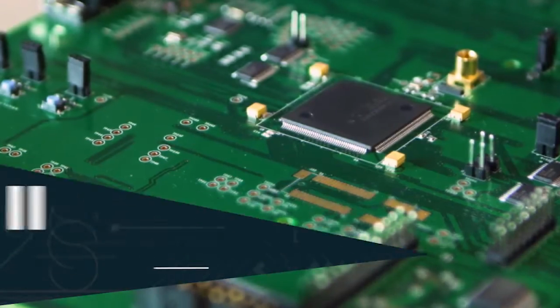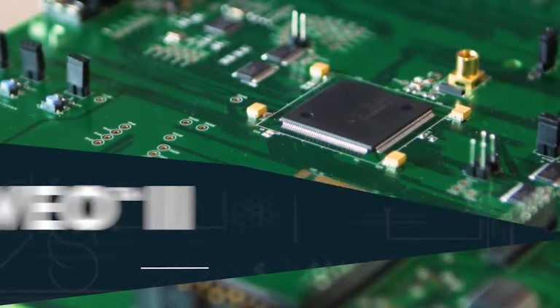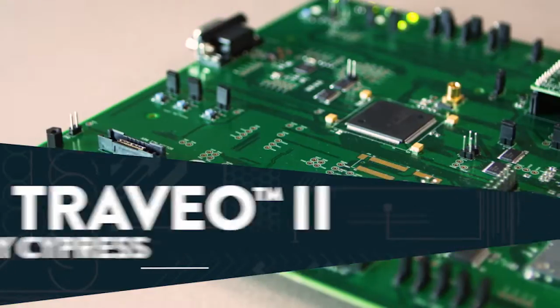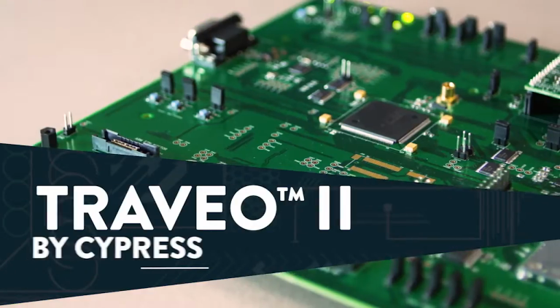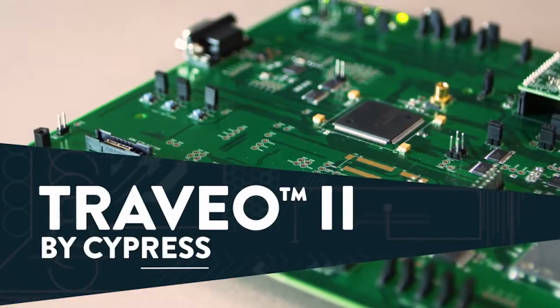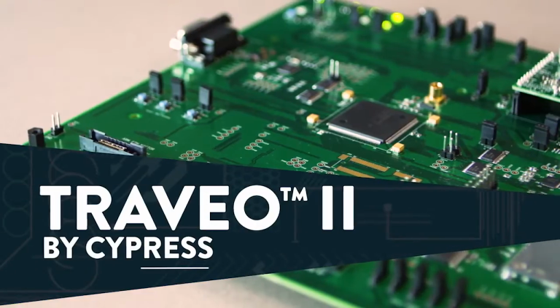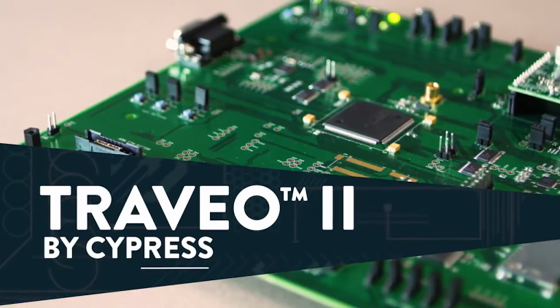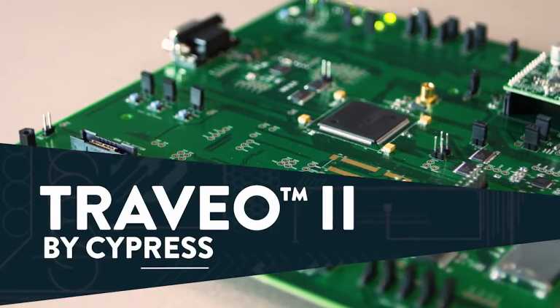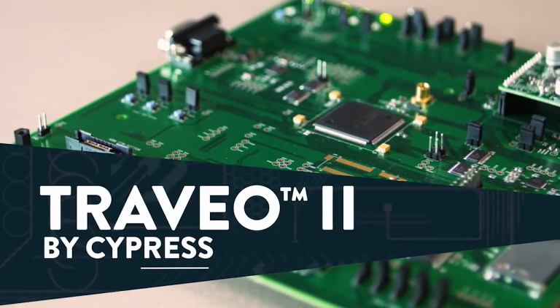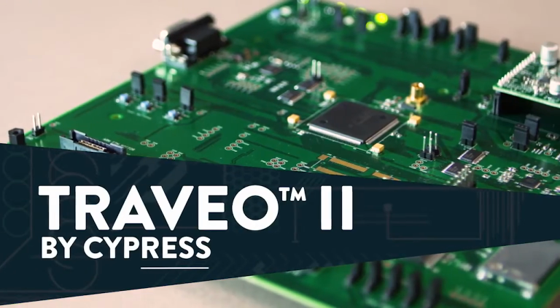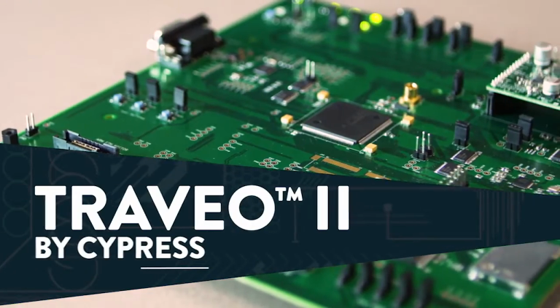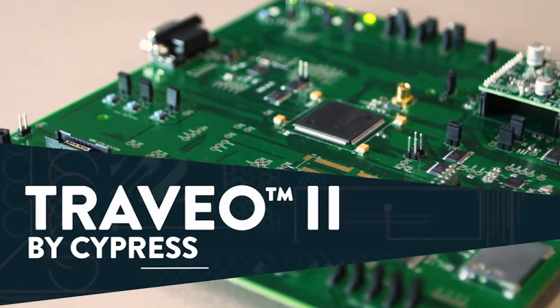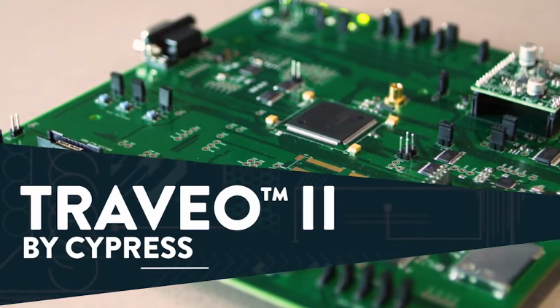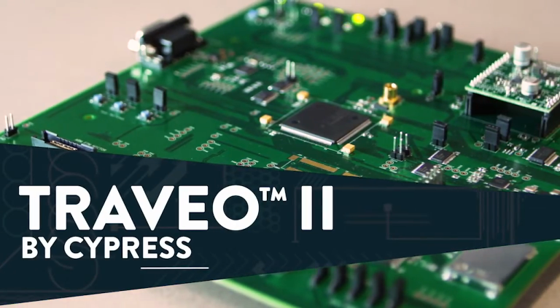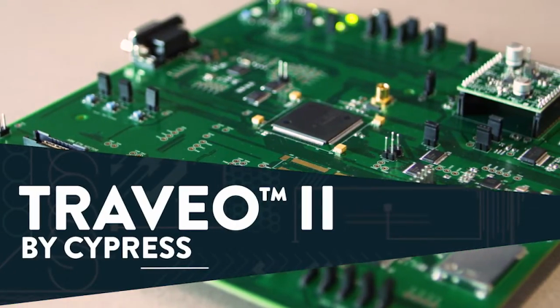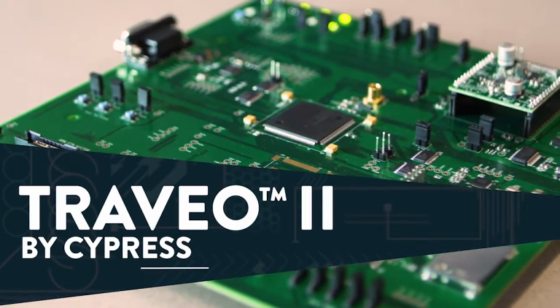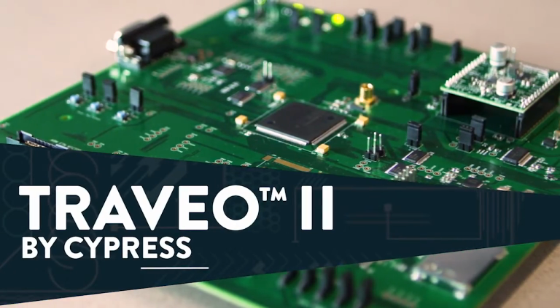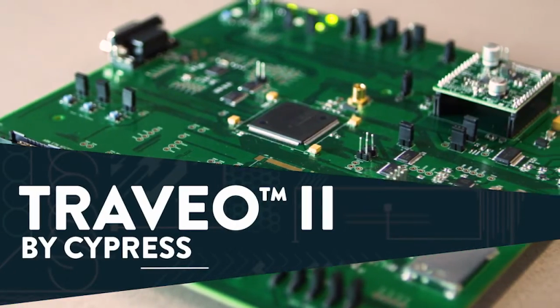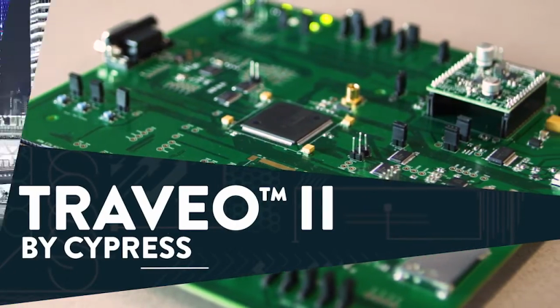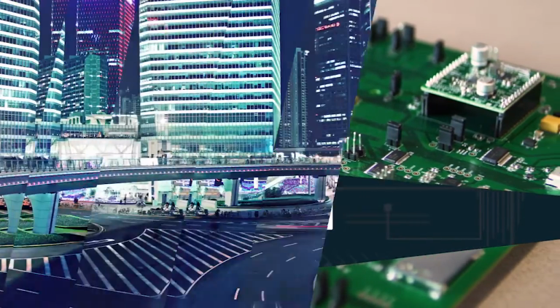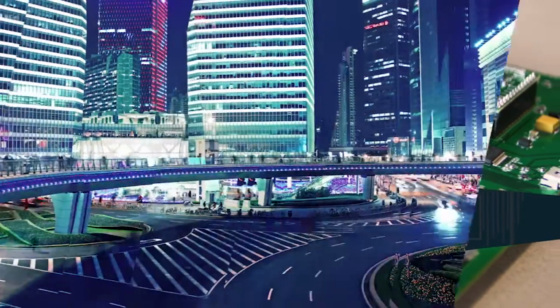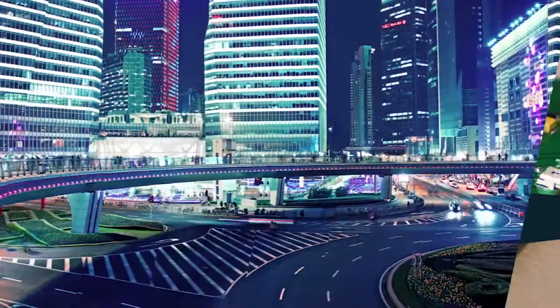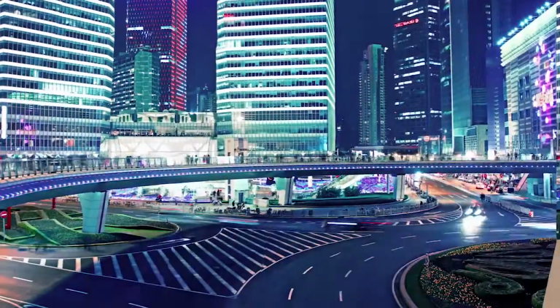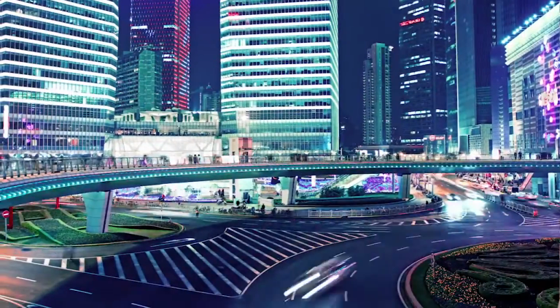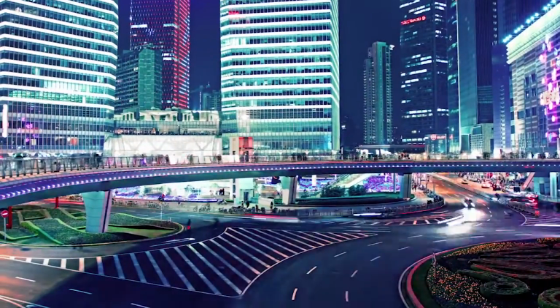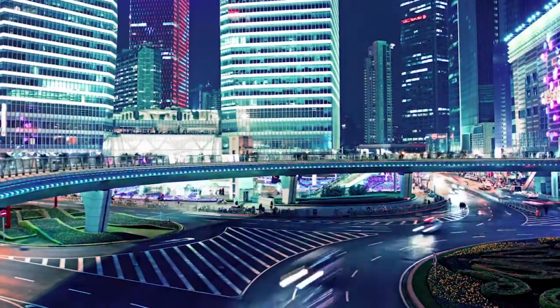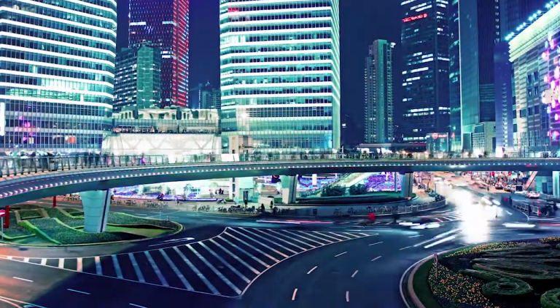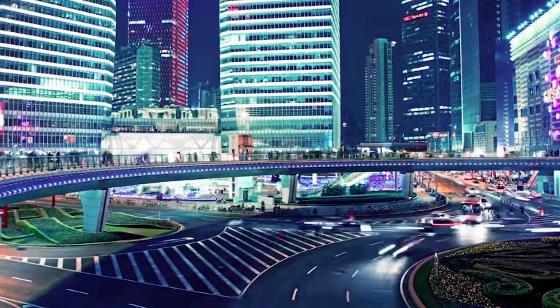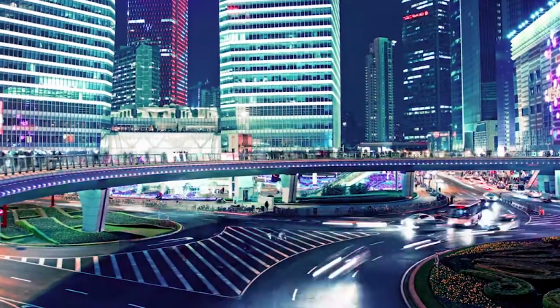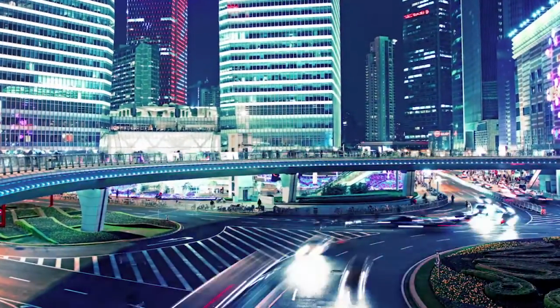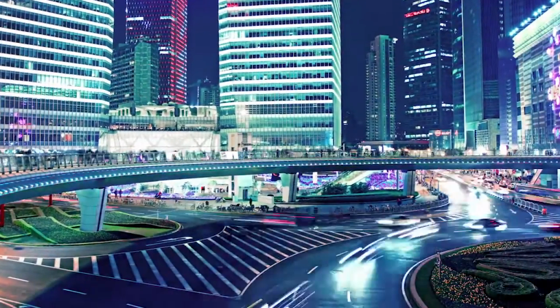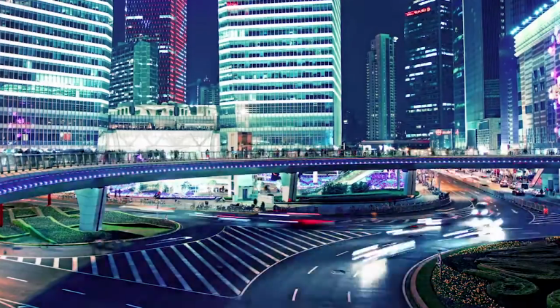Cypress' Treveo 2, the connected-ready MCU family, is designed for the smart world.